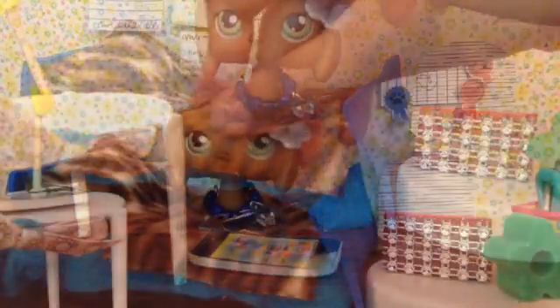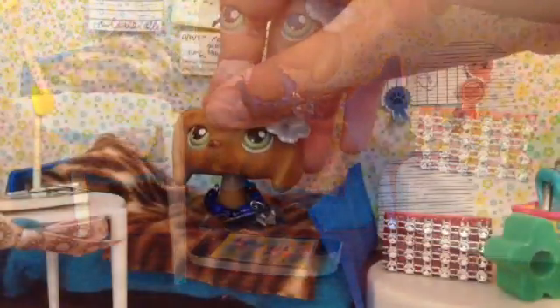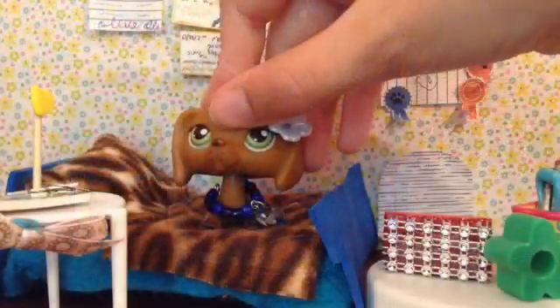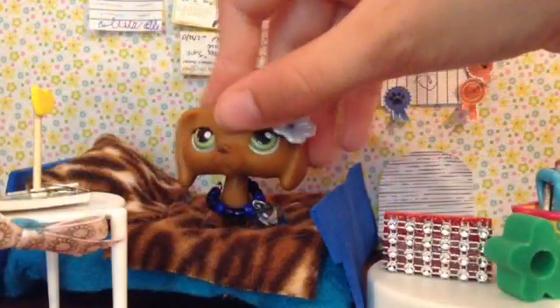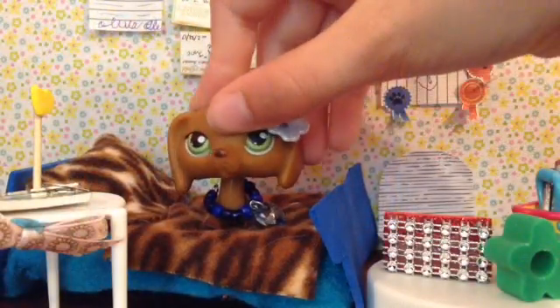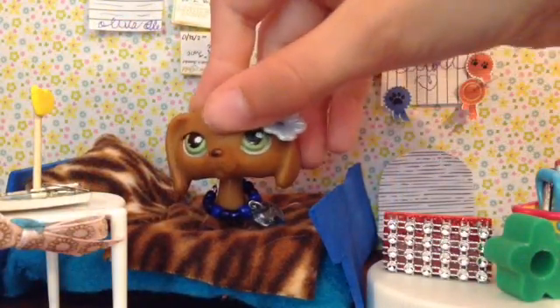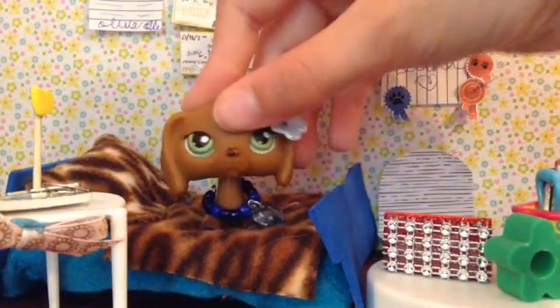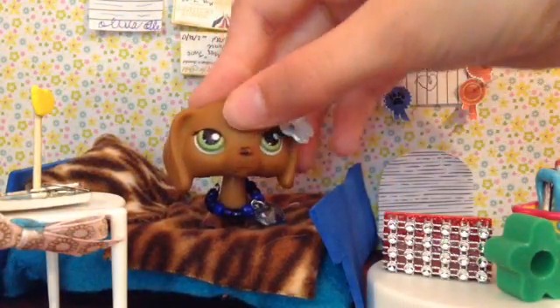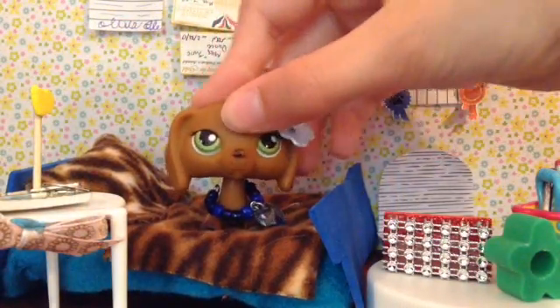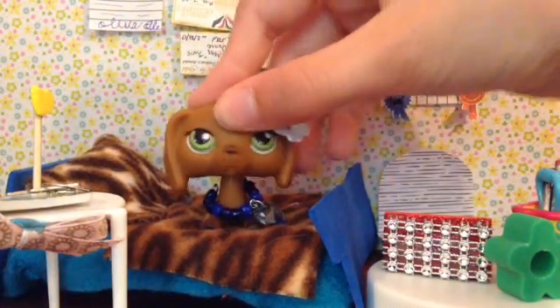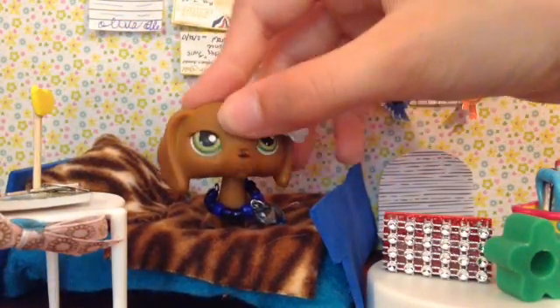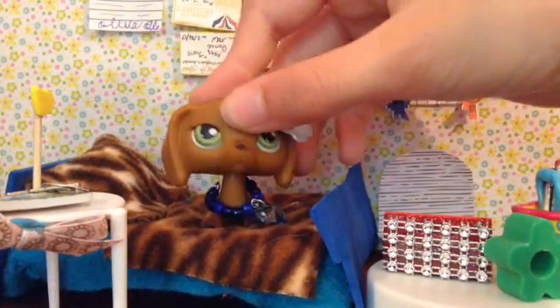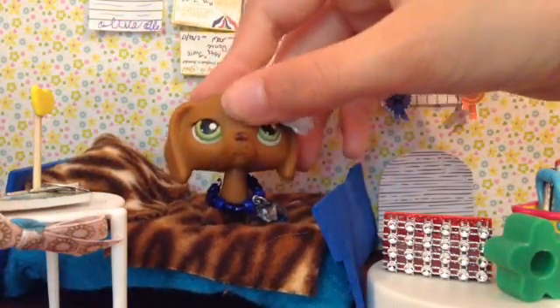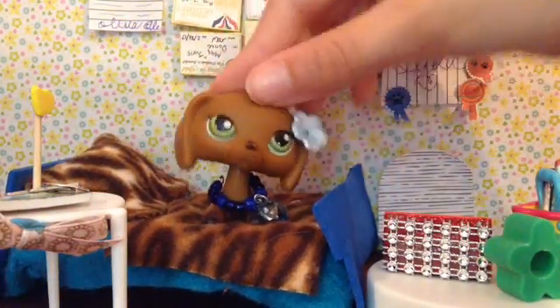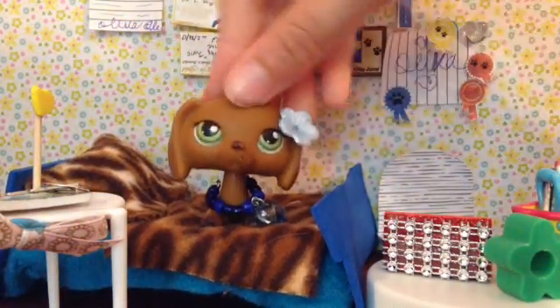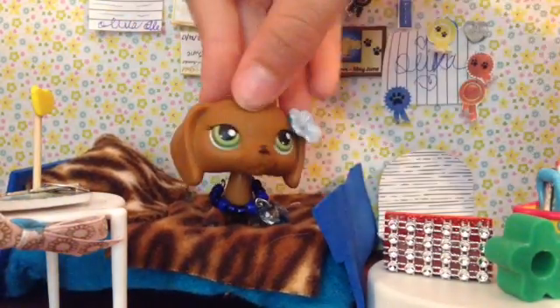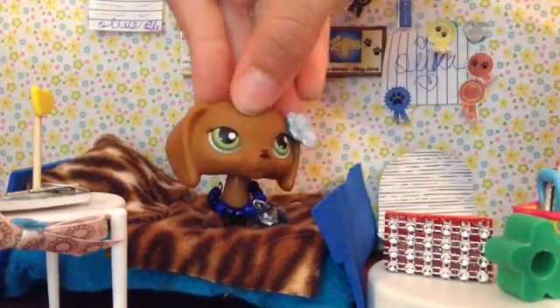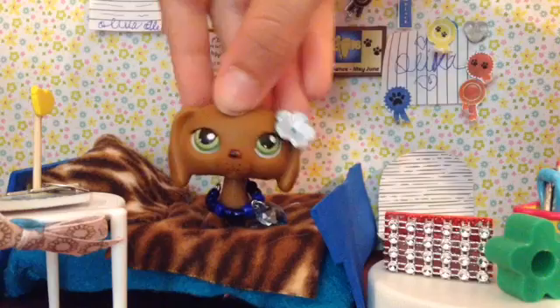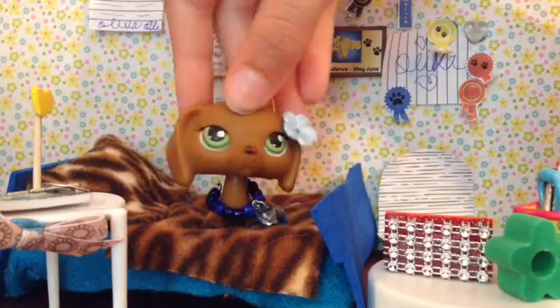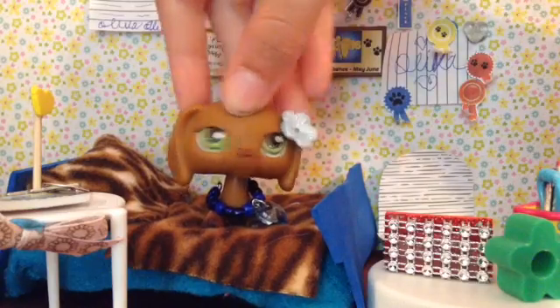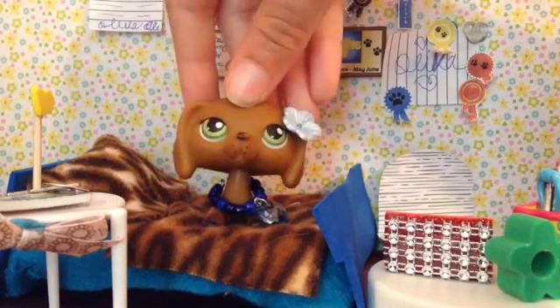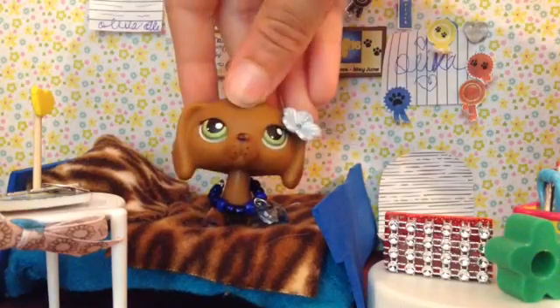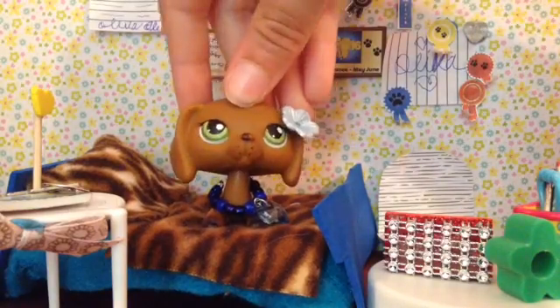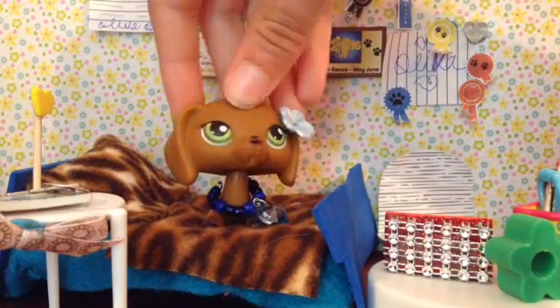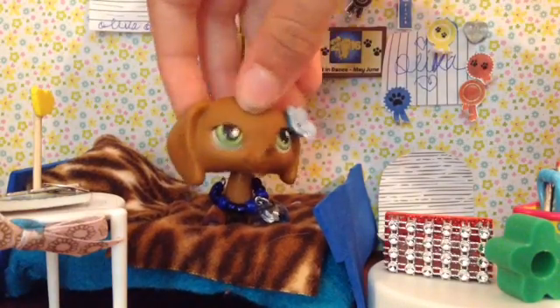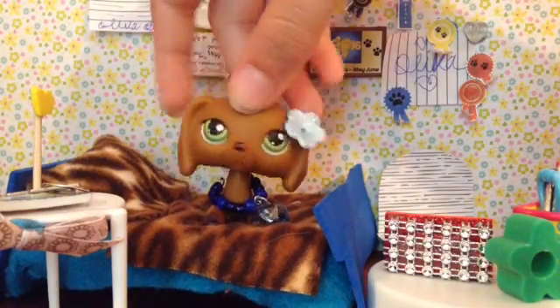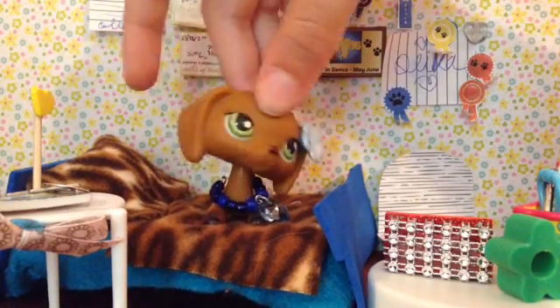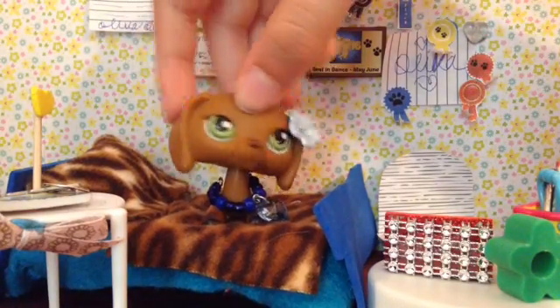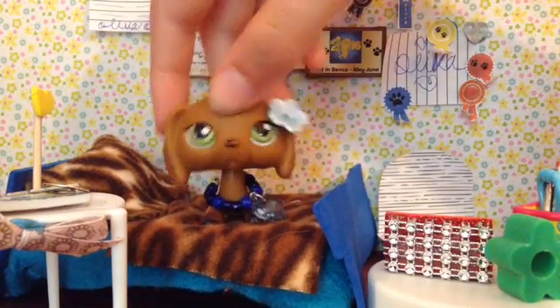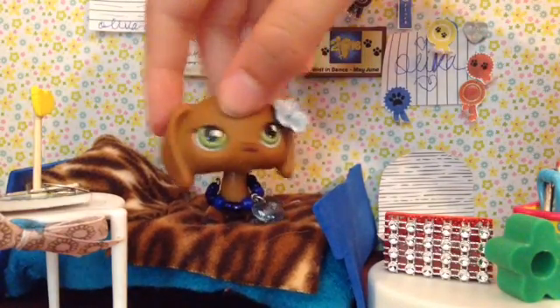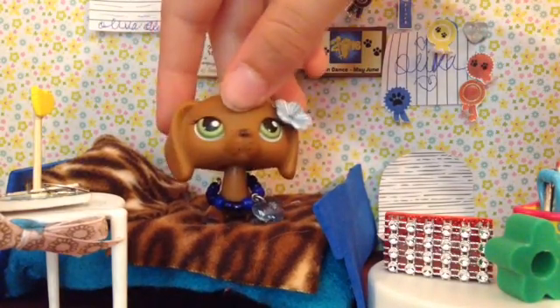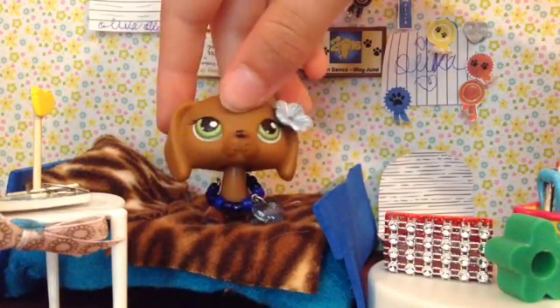So we're just going to give you an overview of the room. Let's give you guys an overview.